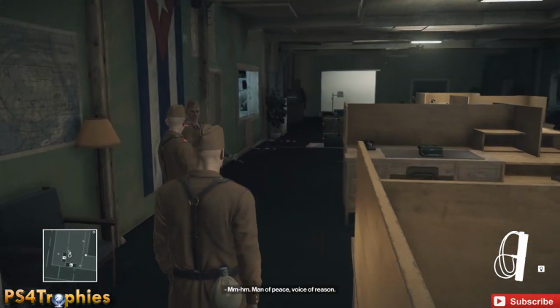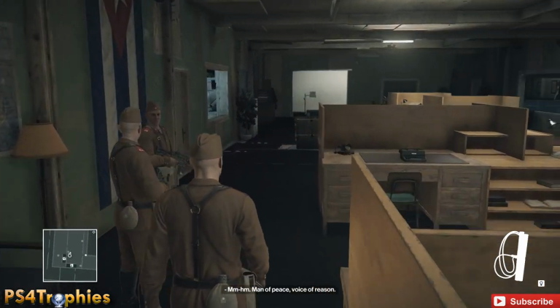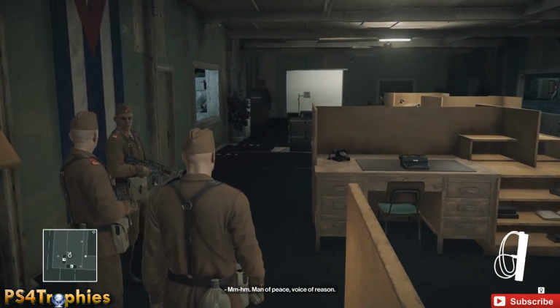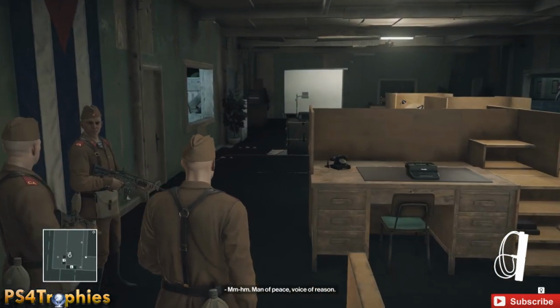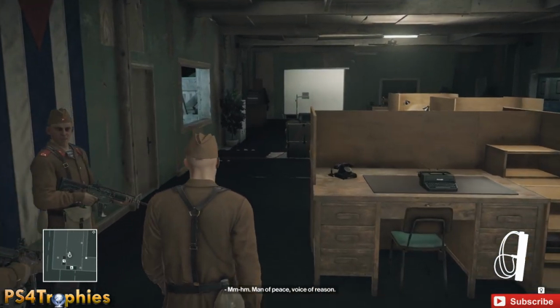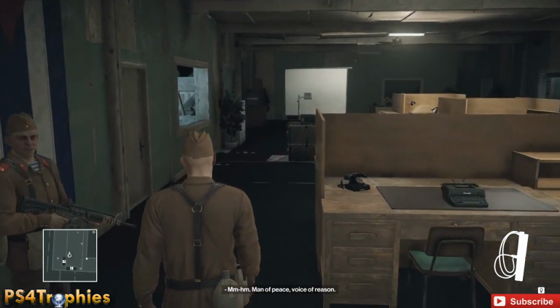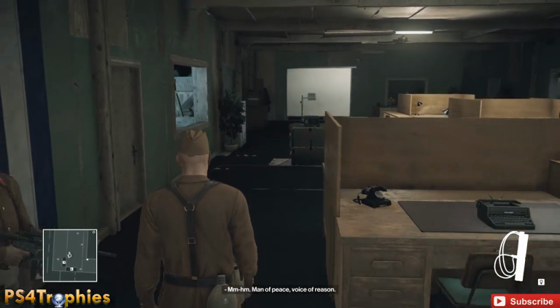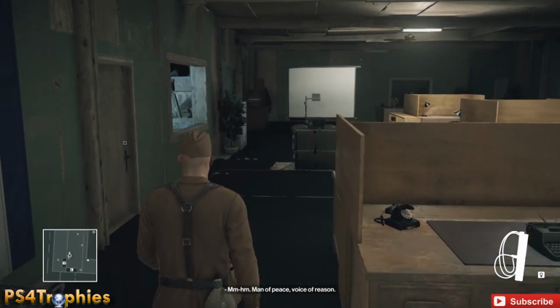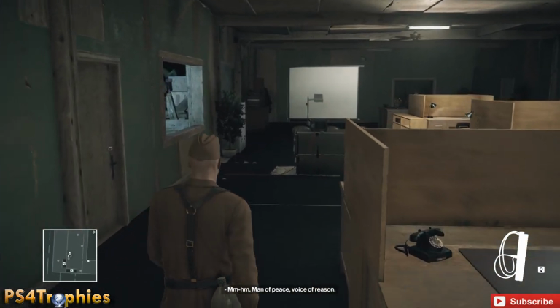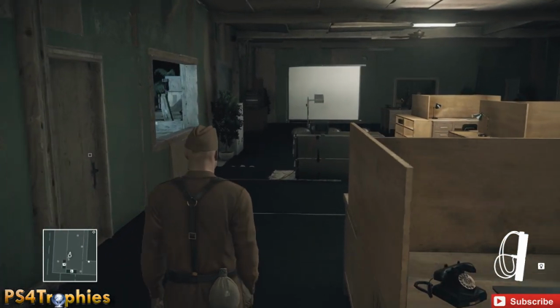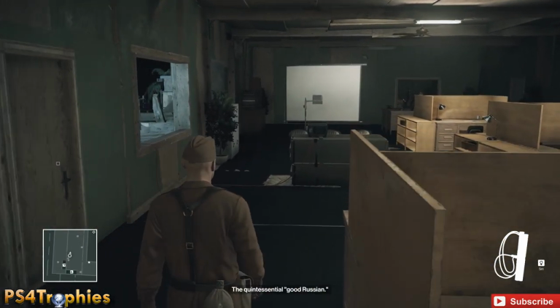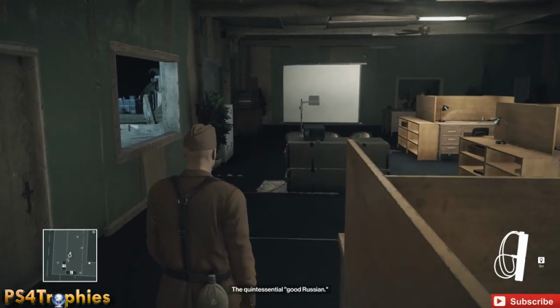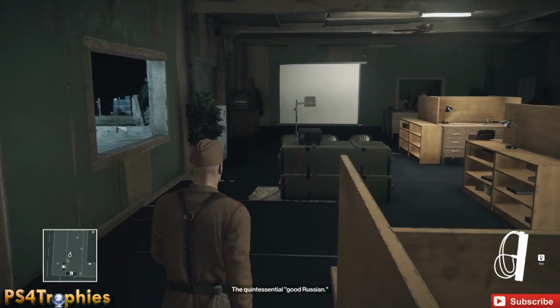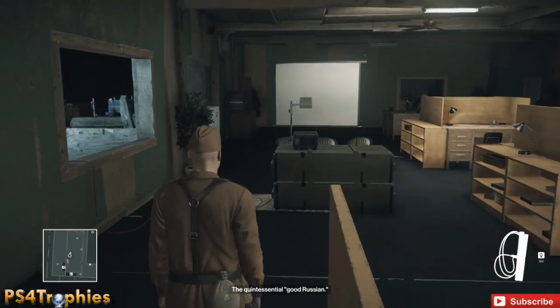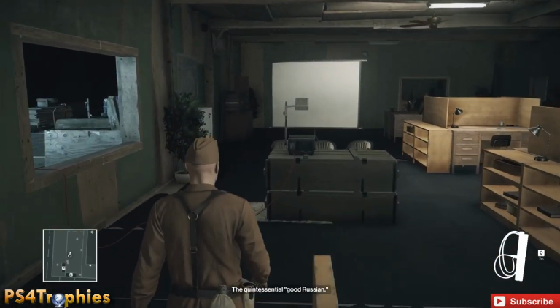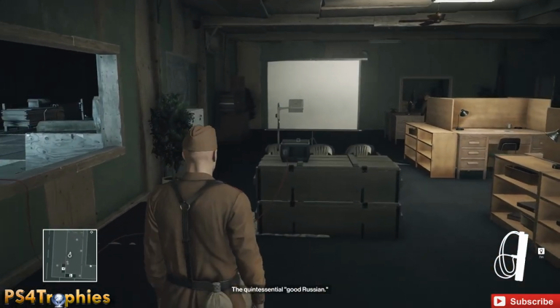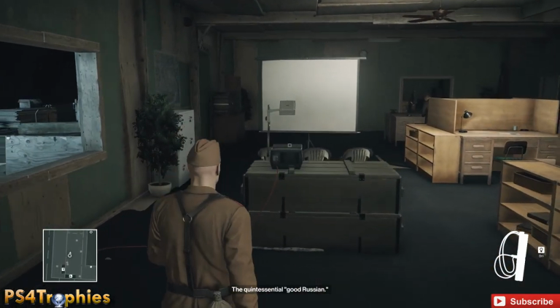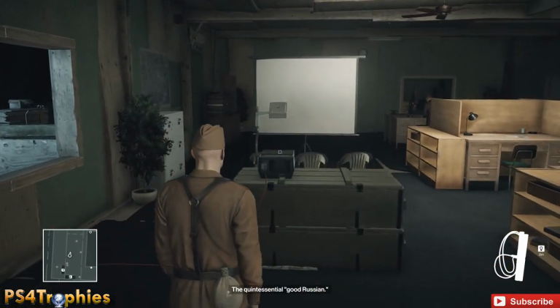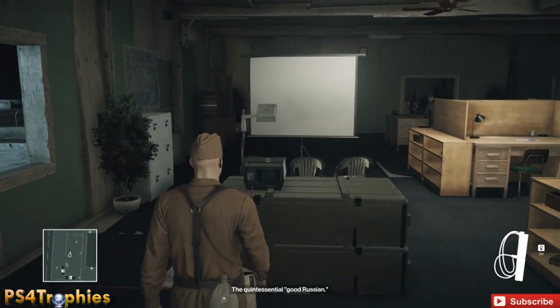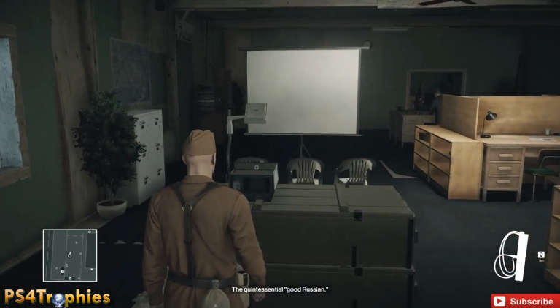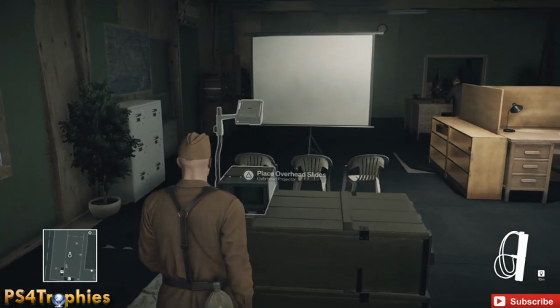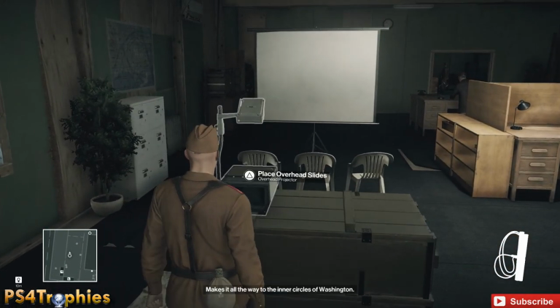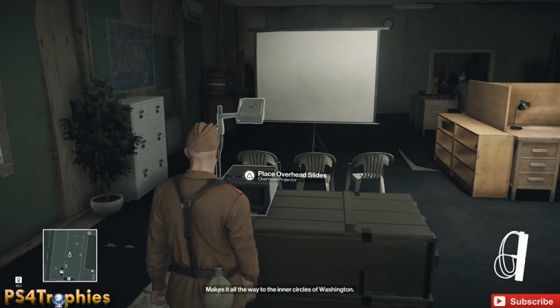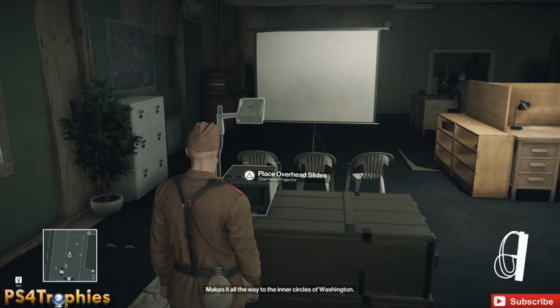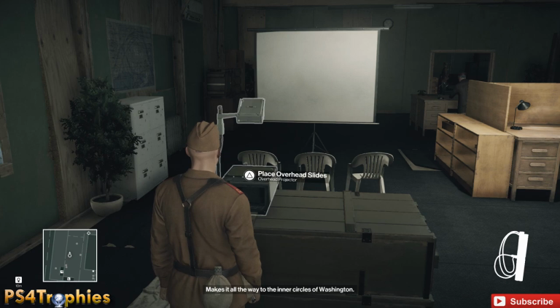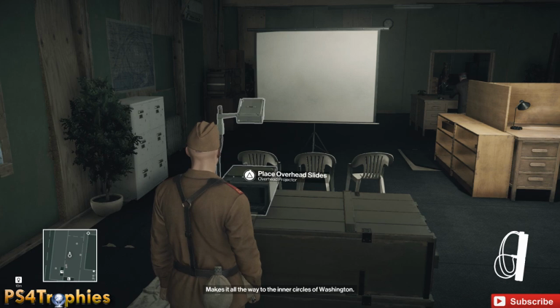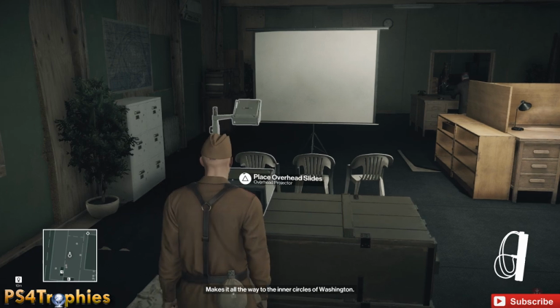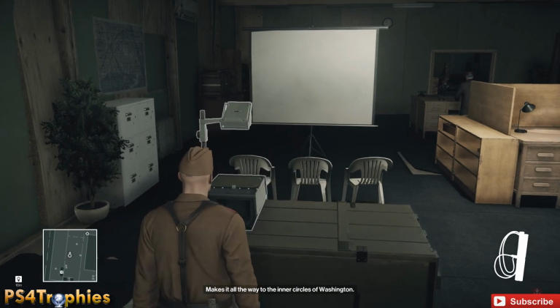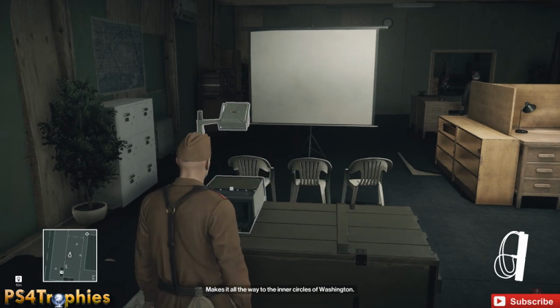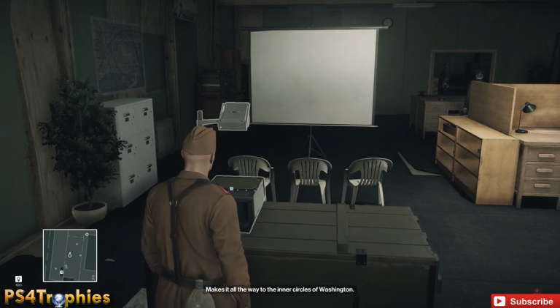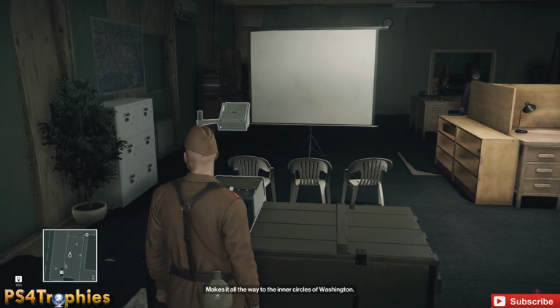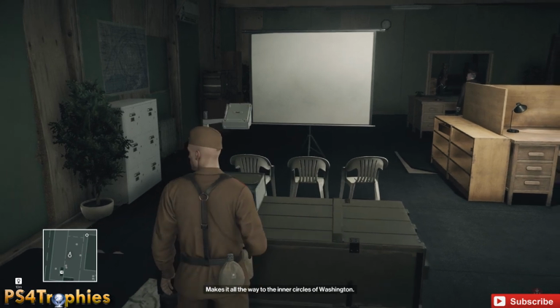Now that we've got the slides, we need to put them in the overhead projector, which is right in front of us. To get the colonel to accidentally kill Jasper, what we need to do is go hide outside.